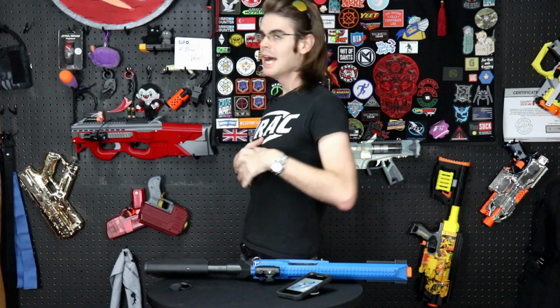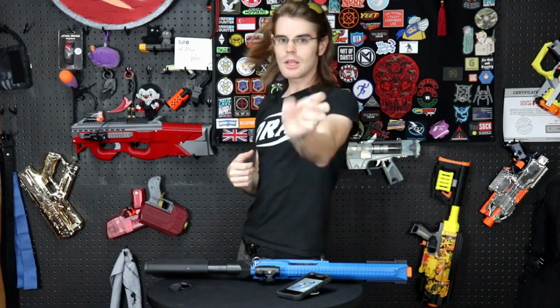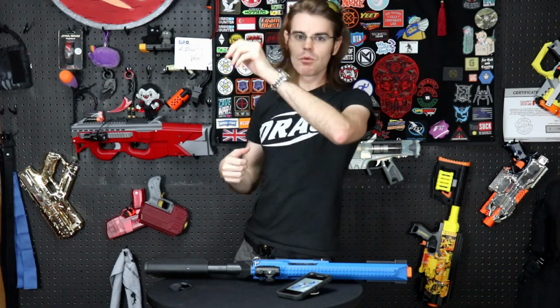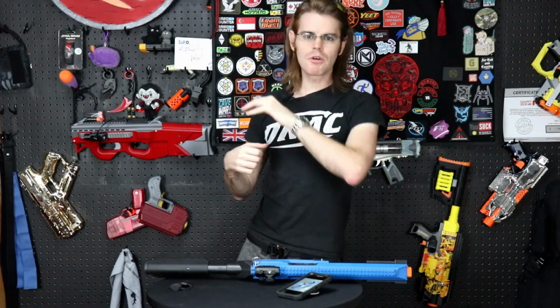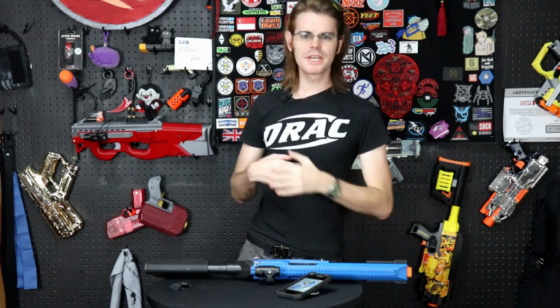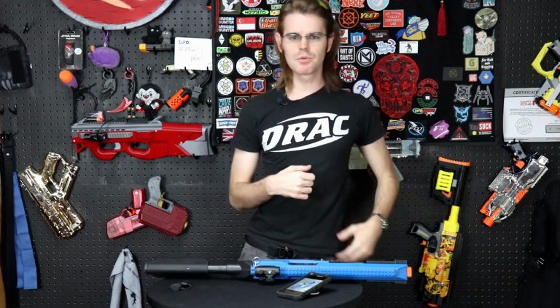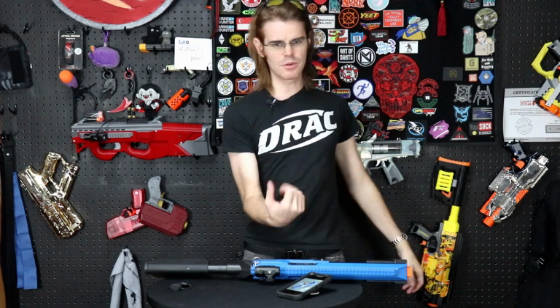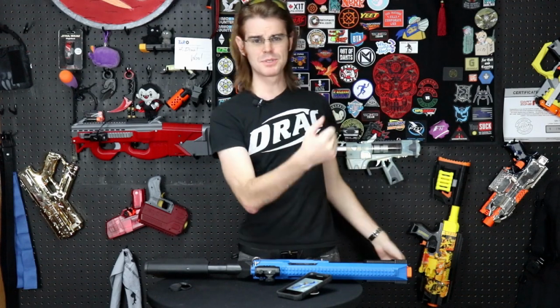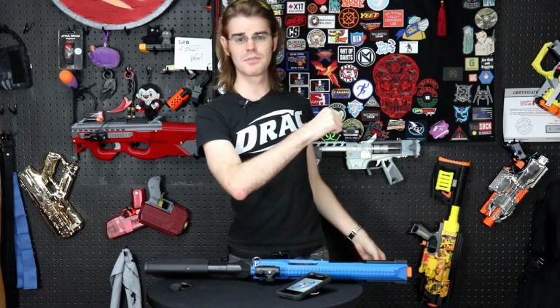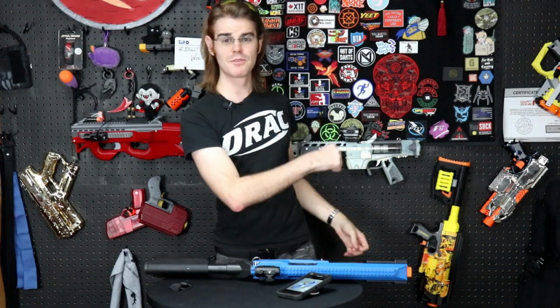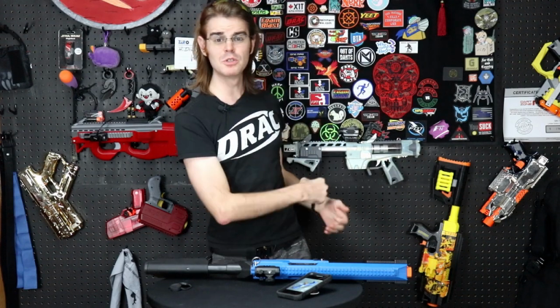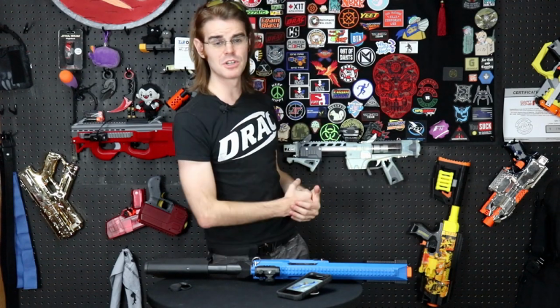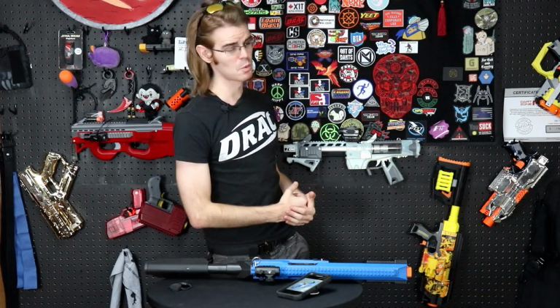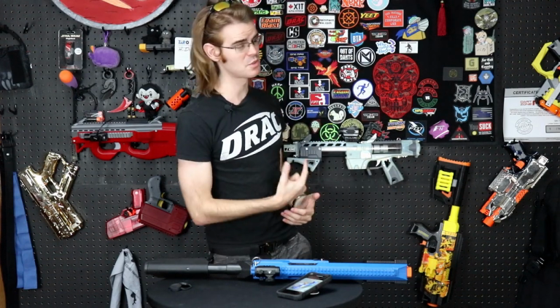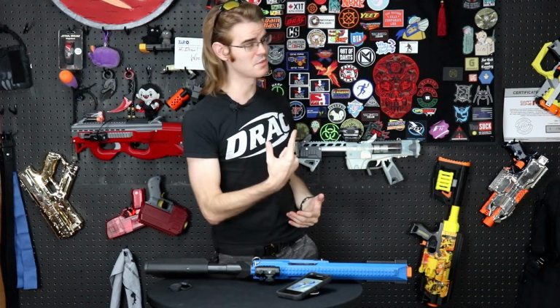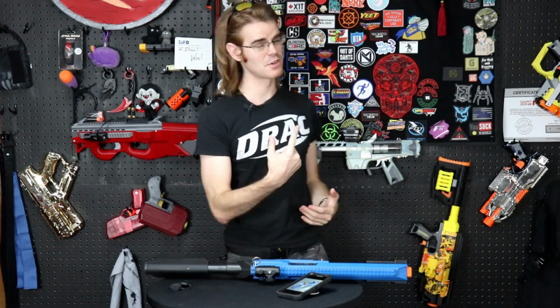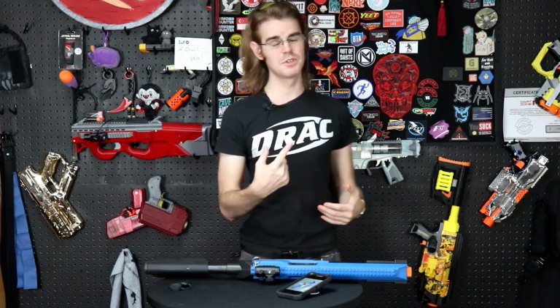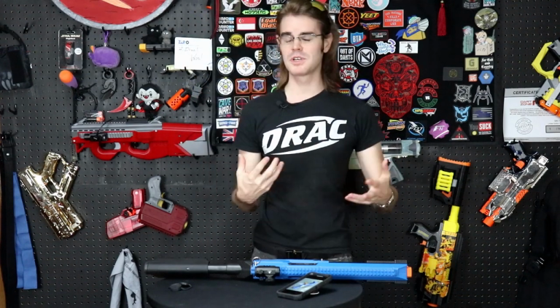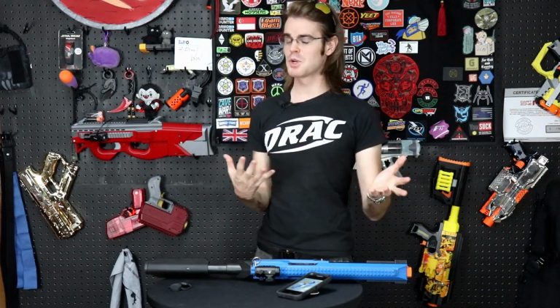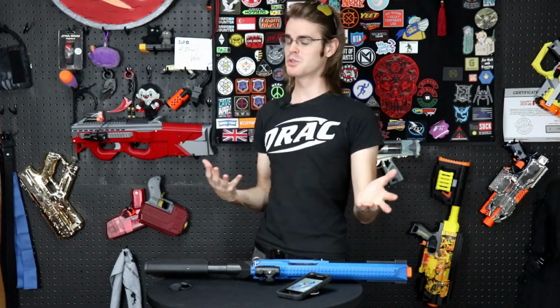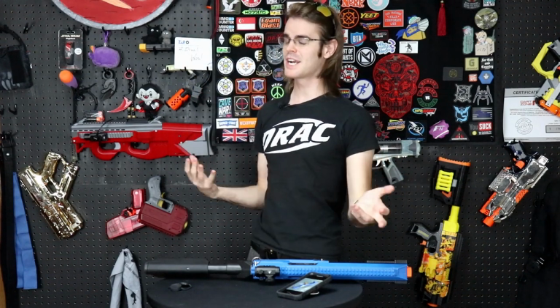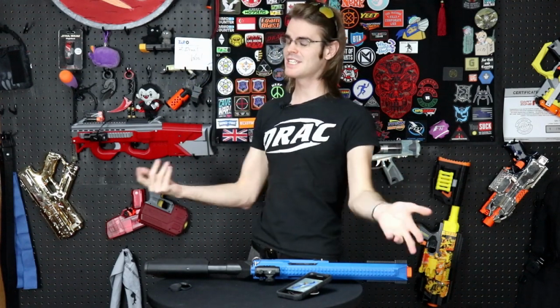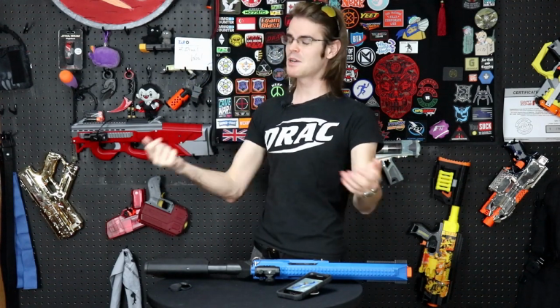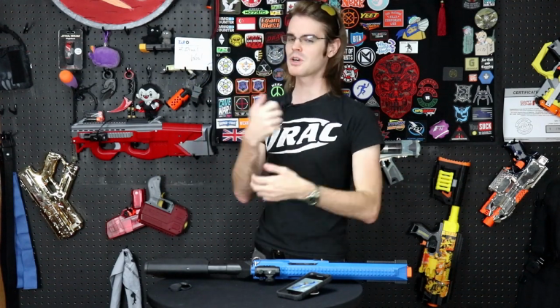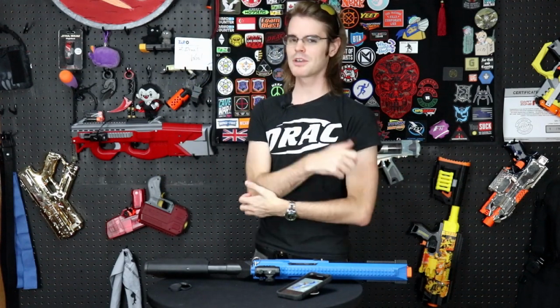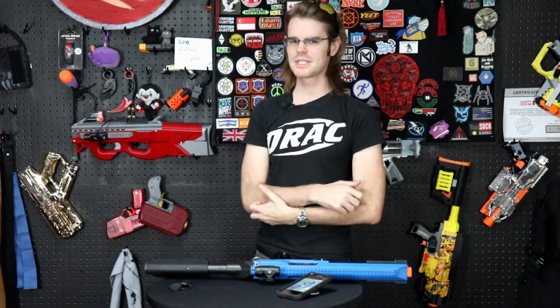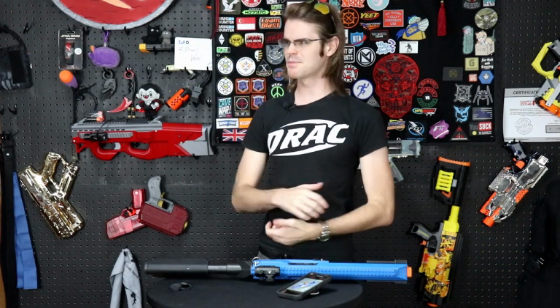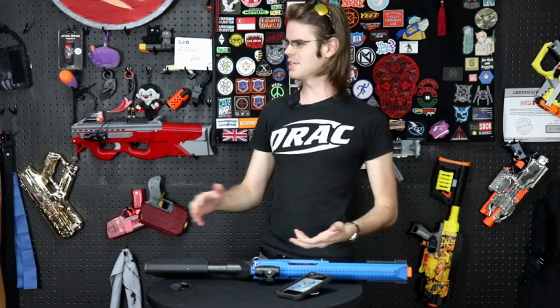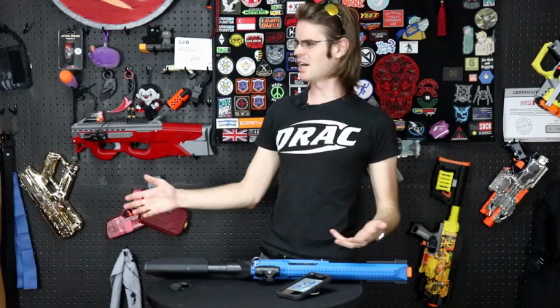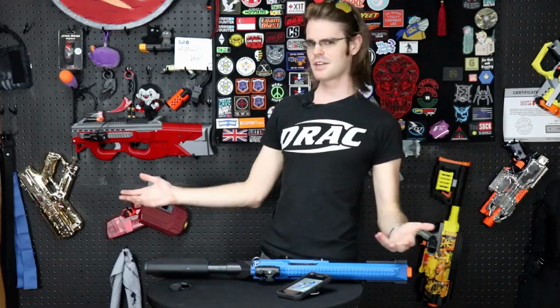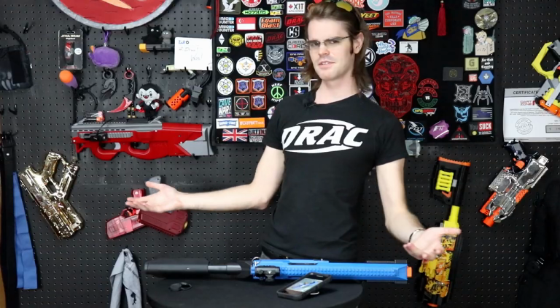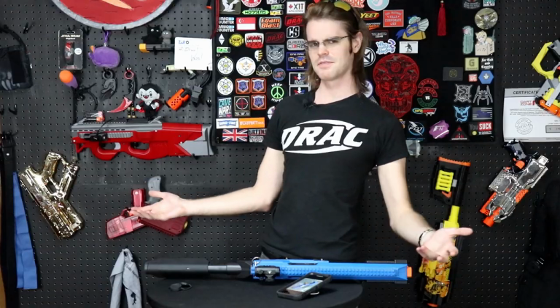Hello and welcome again to another episode of Nerf News, your number one source for Nerf news. I'm your host, Drack, and today we're talking about something not Nerf.